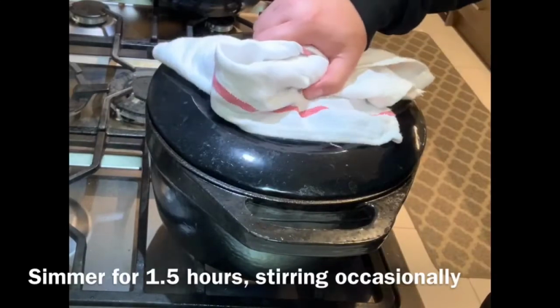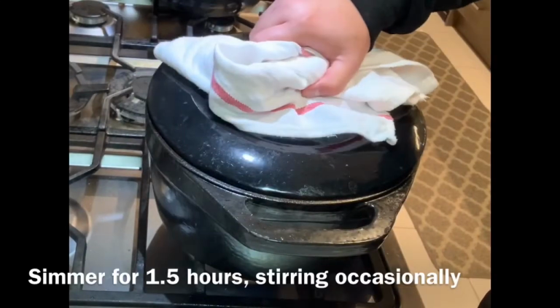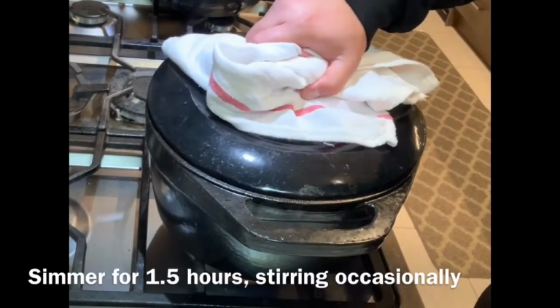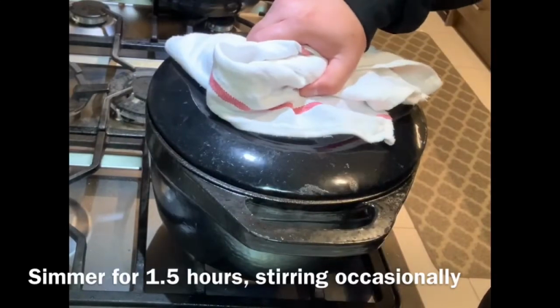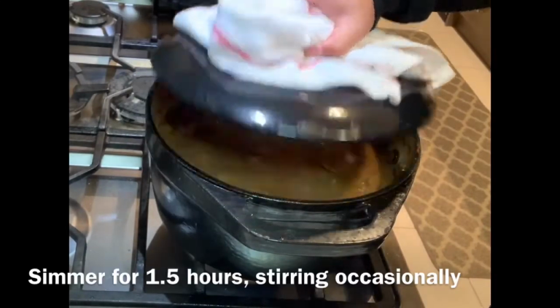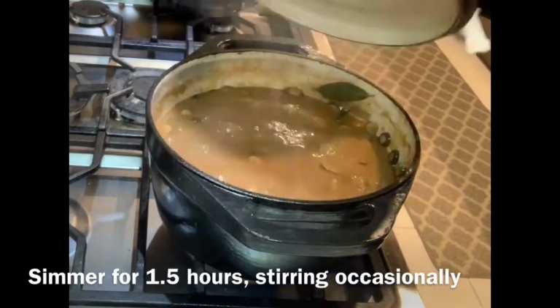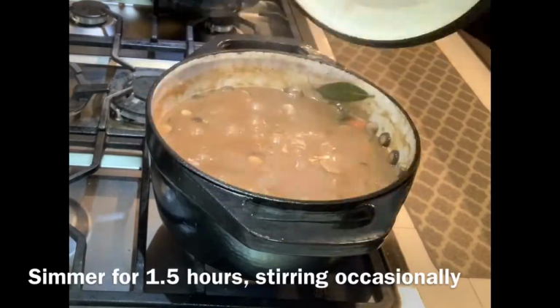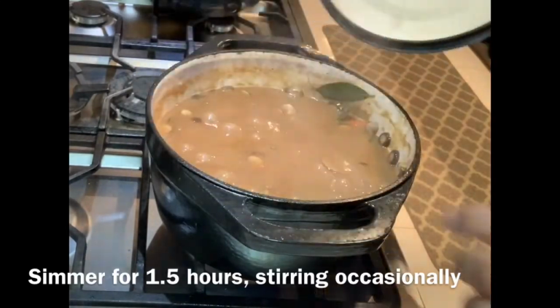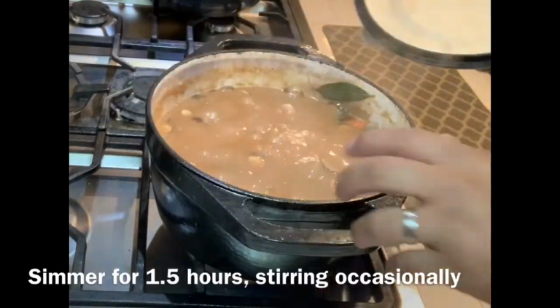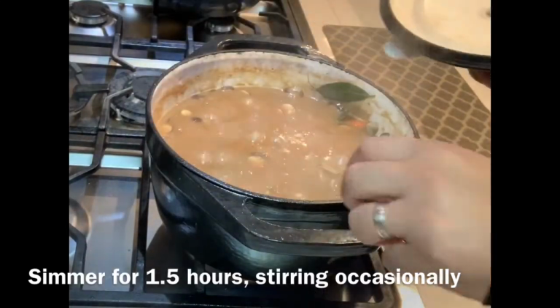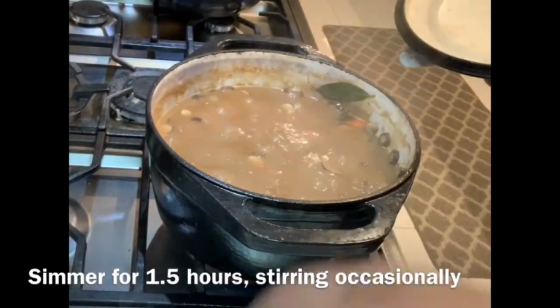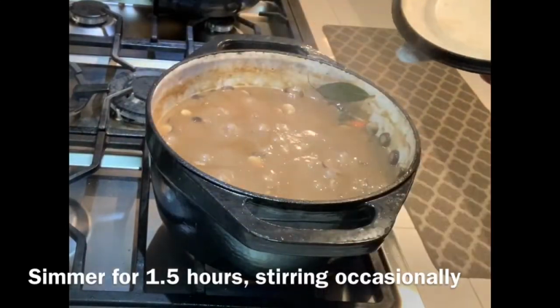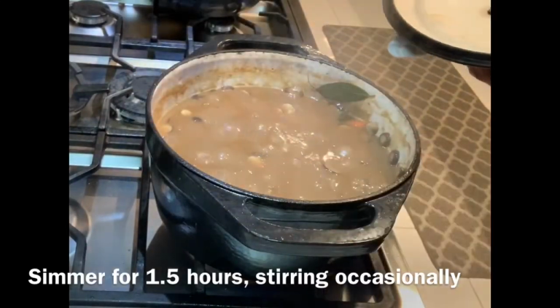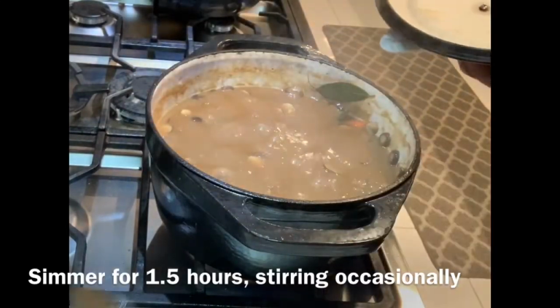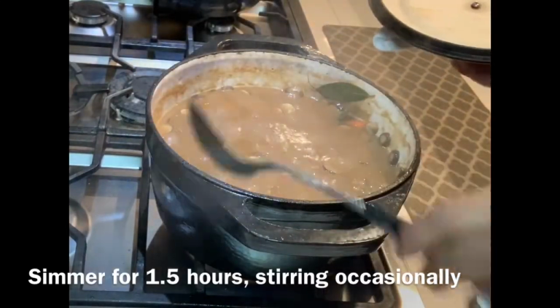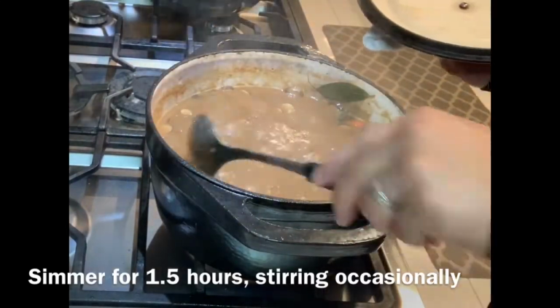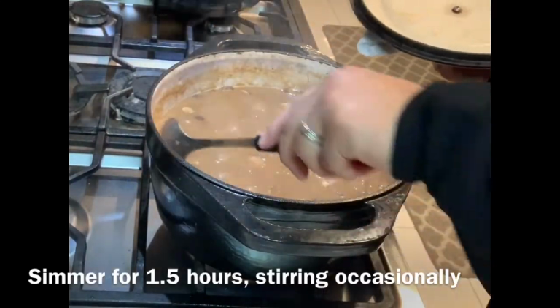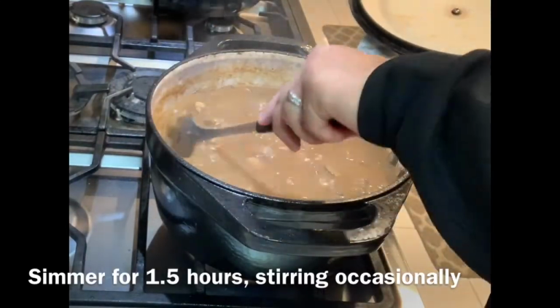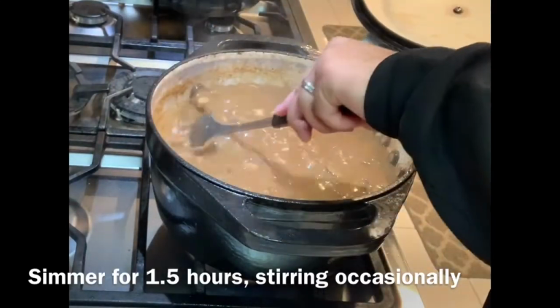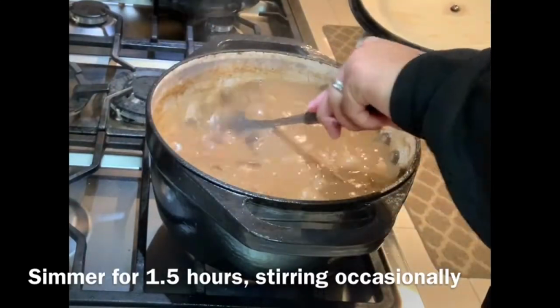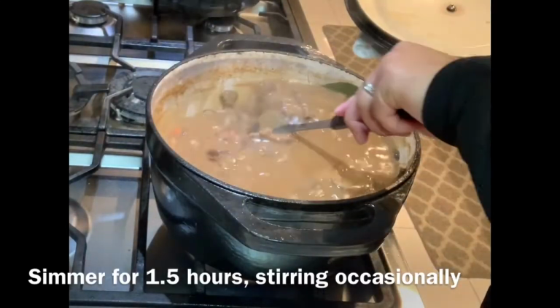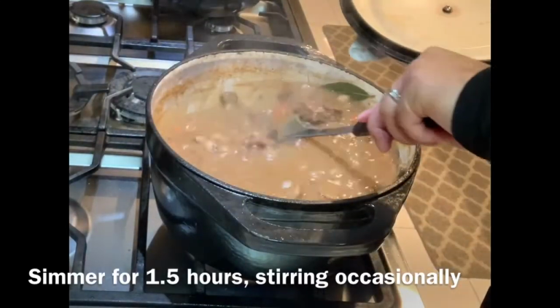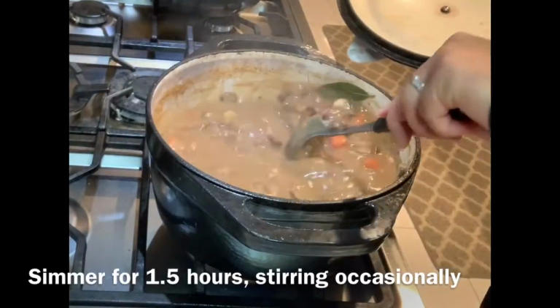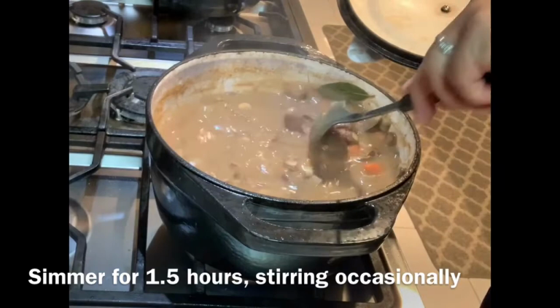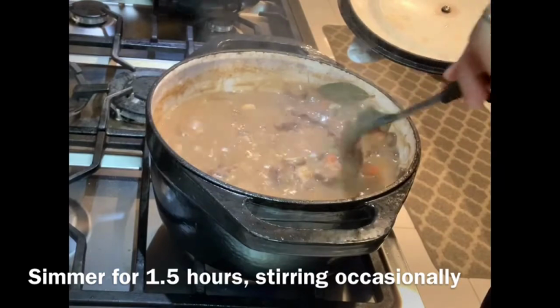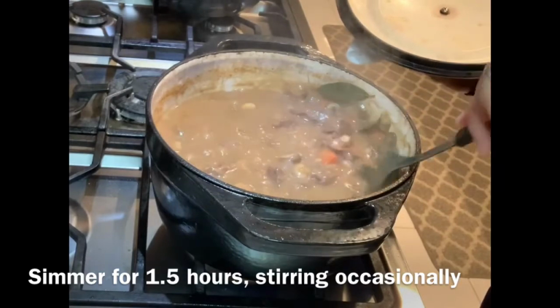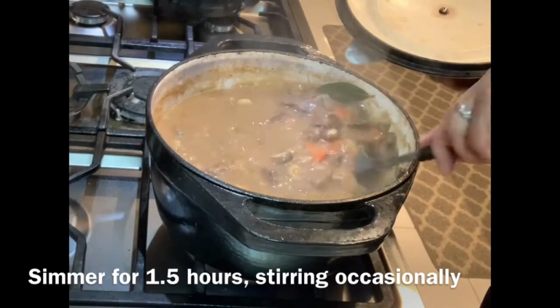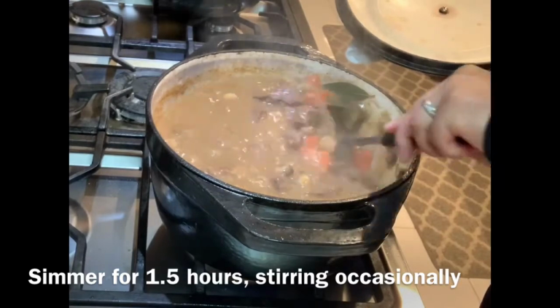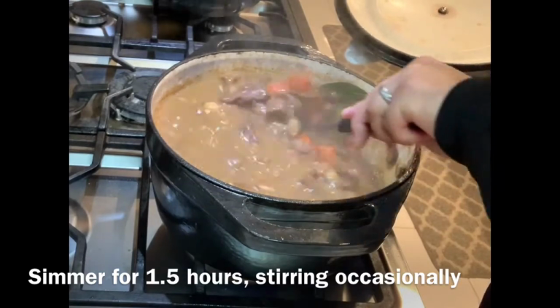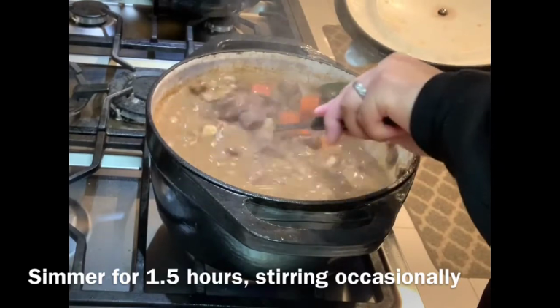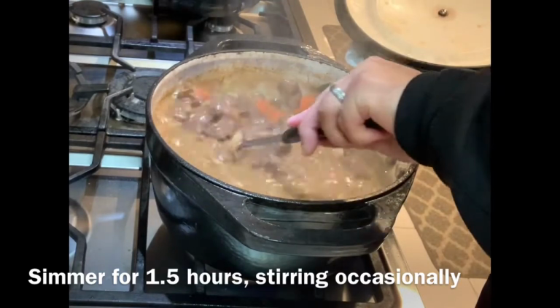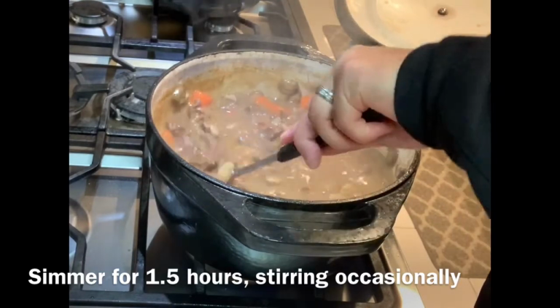While the stew is simmering, you might want to adjust the seasoning with salt and pepper according to your taste.